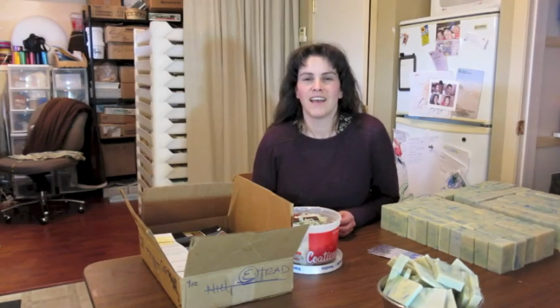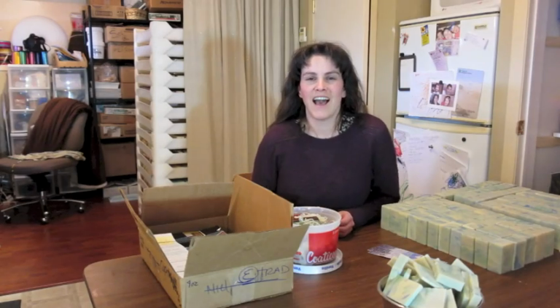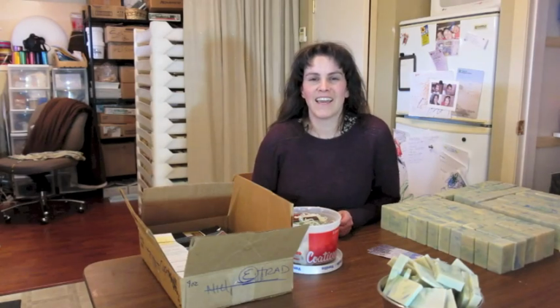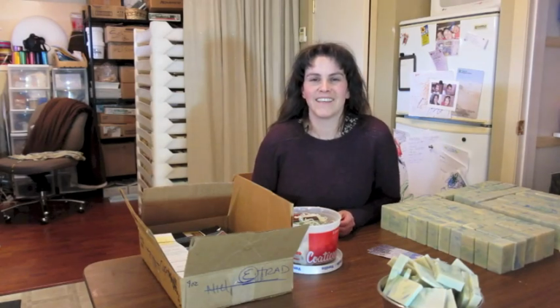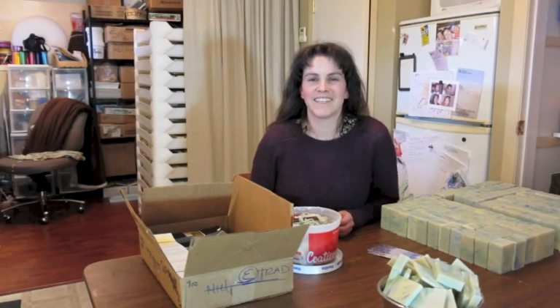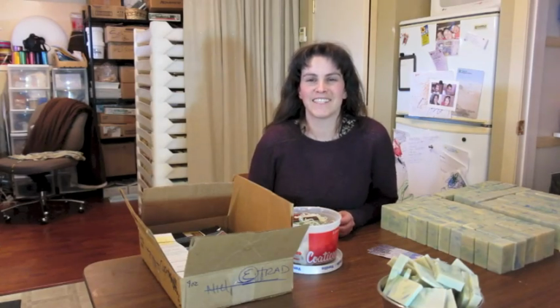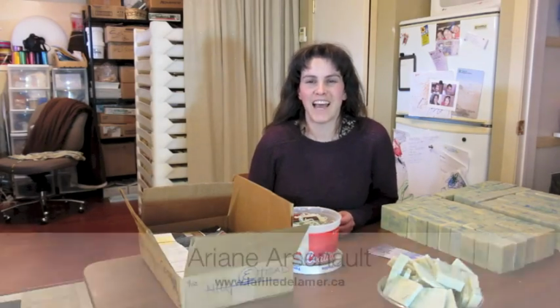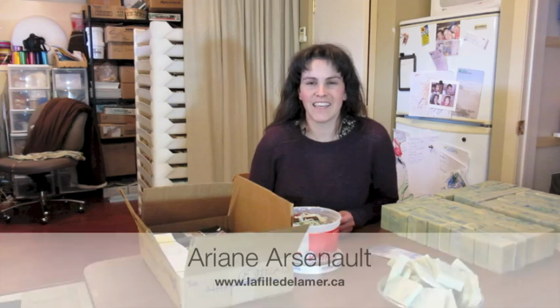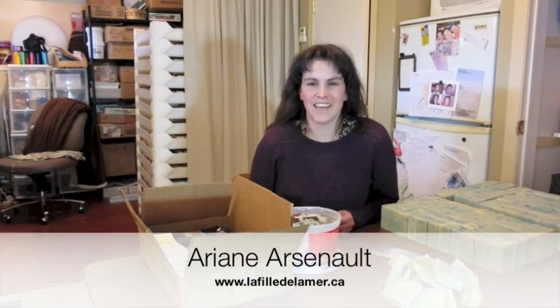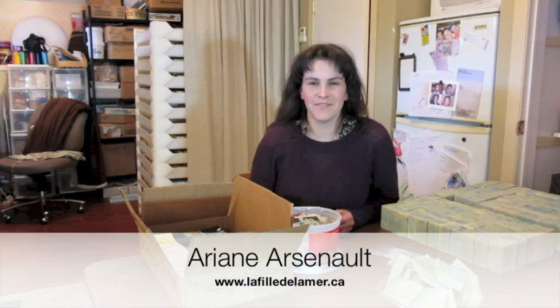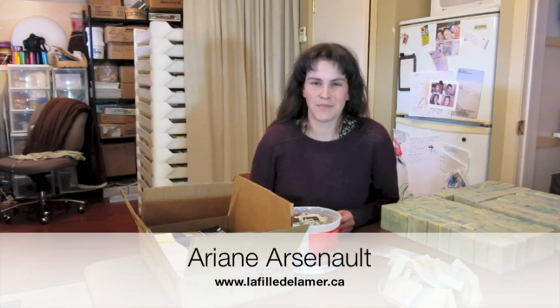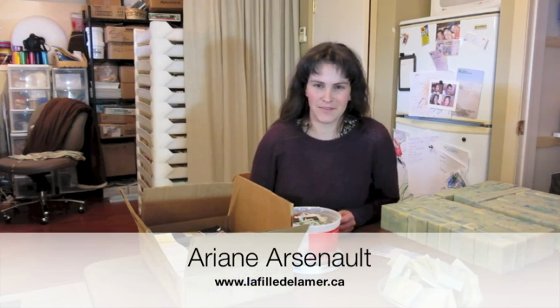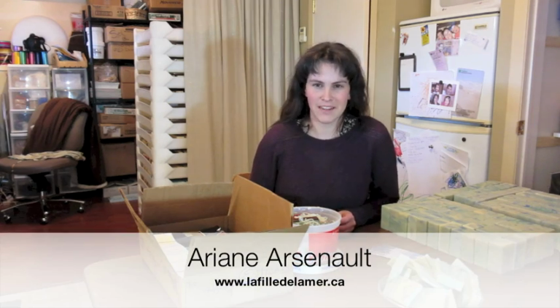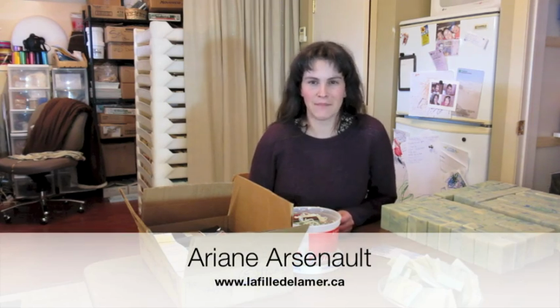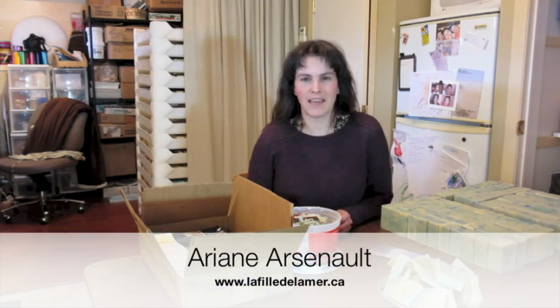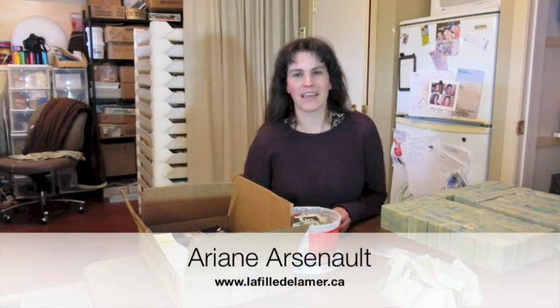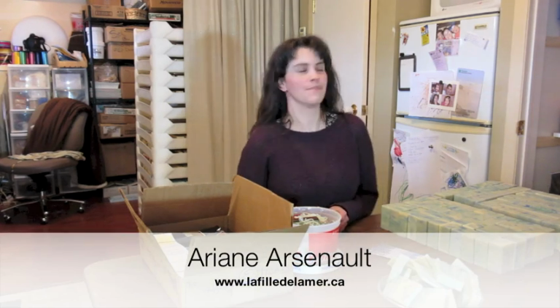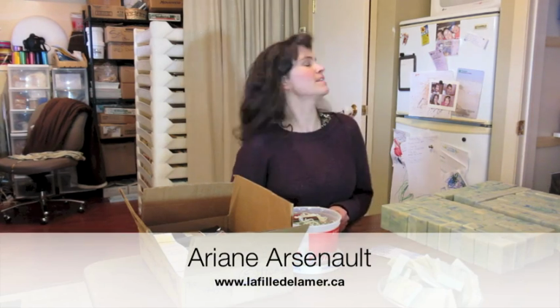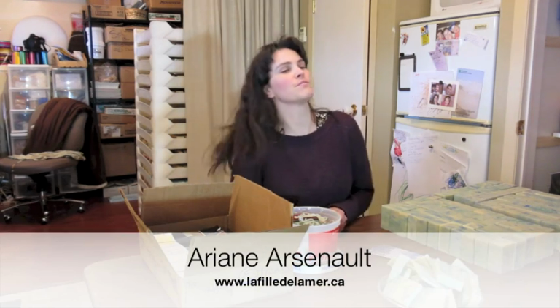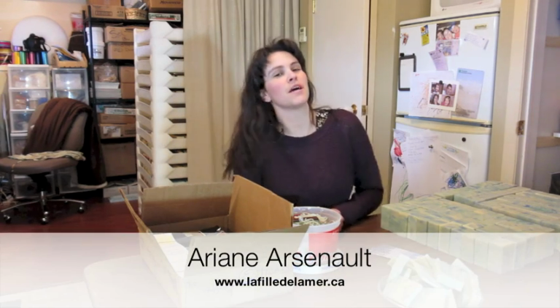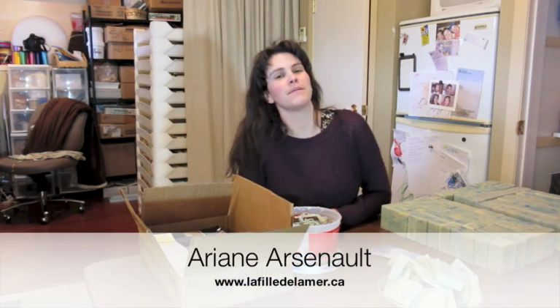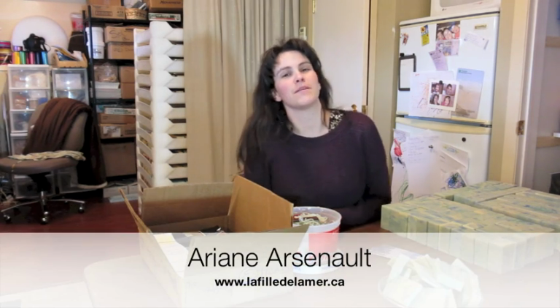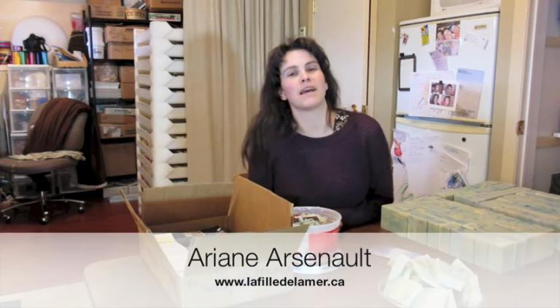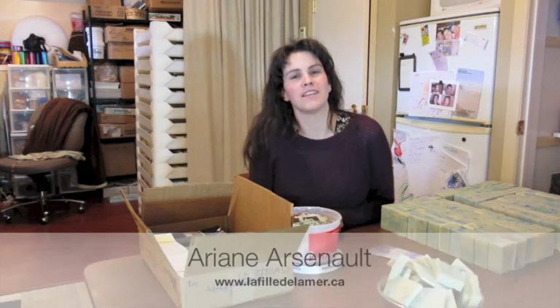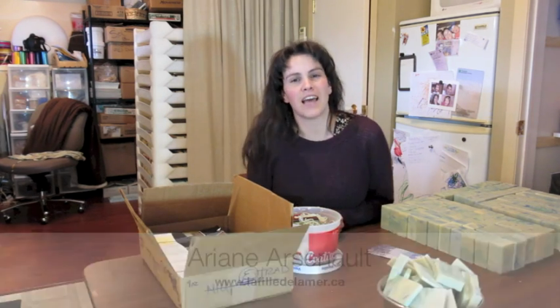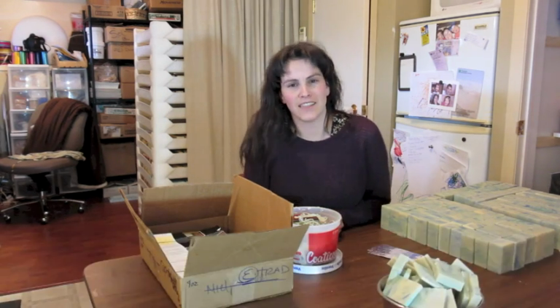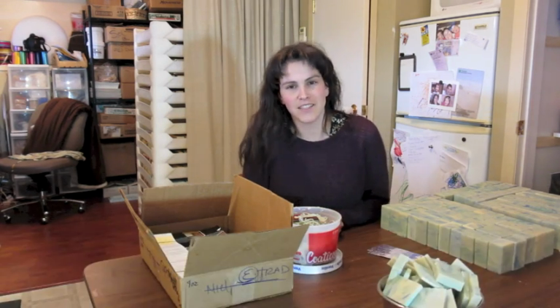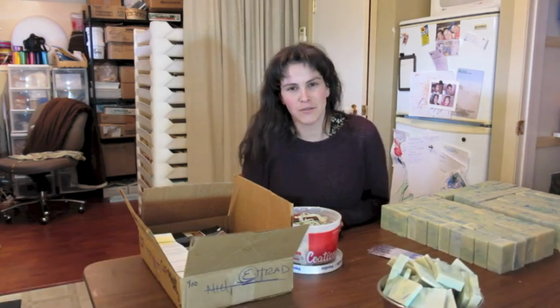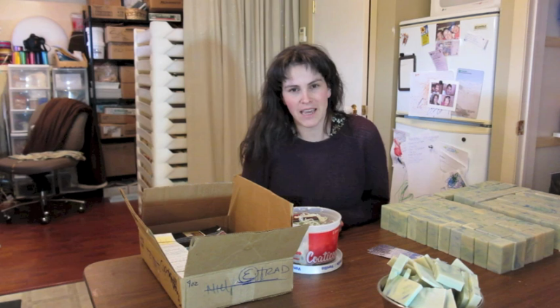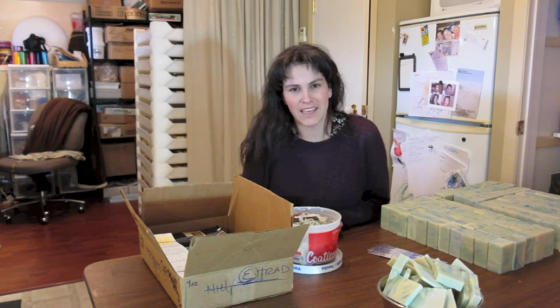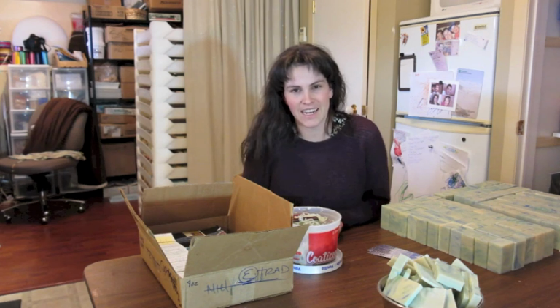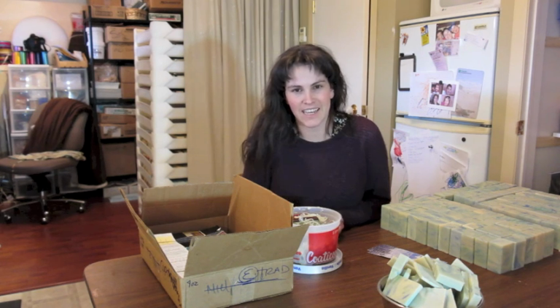Hi, this is Ariane from La Fille de la Mer, a handmade soap shop in the Magdalene Islands, Quebec, Canada.